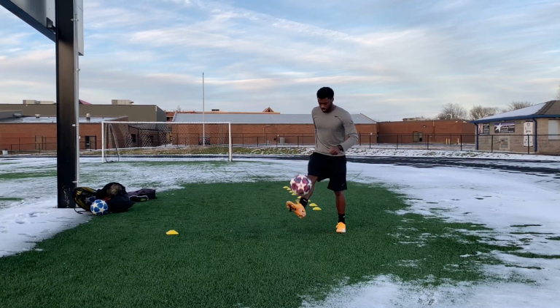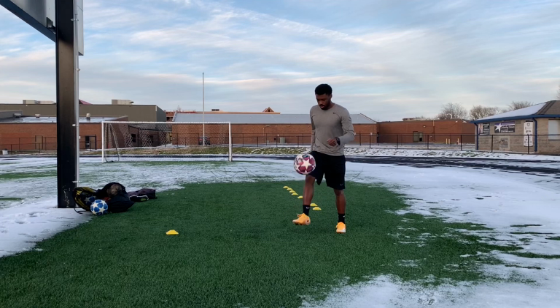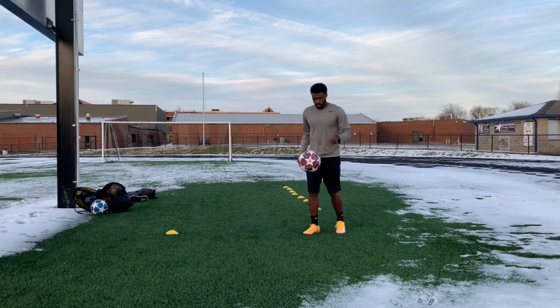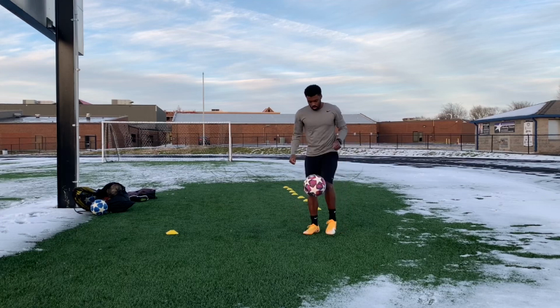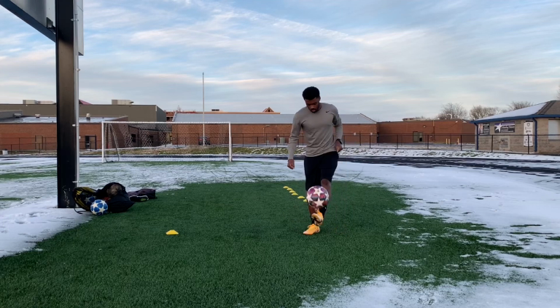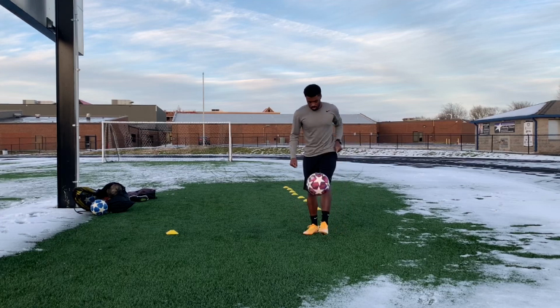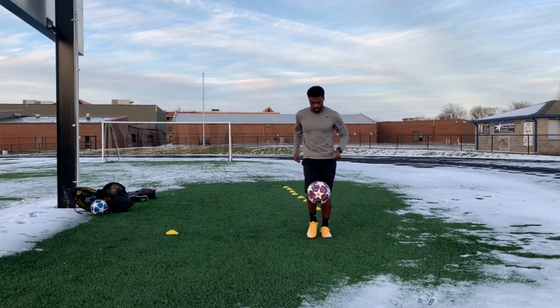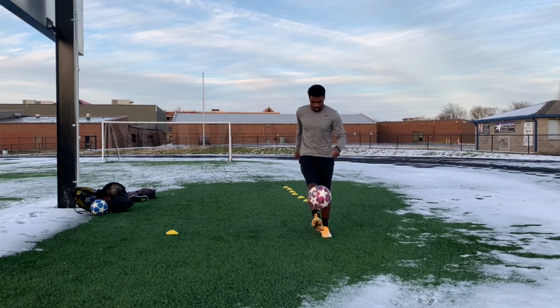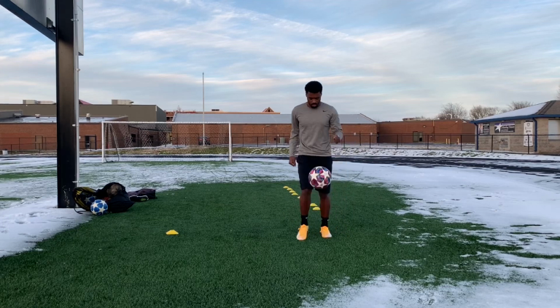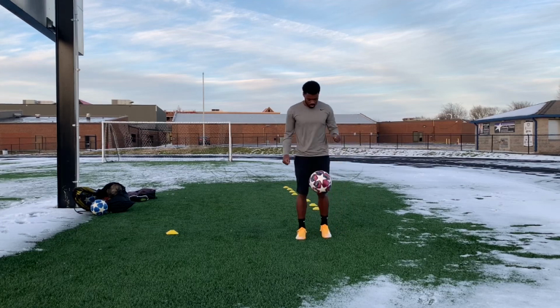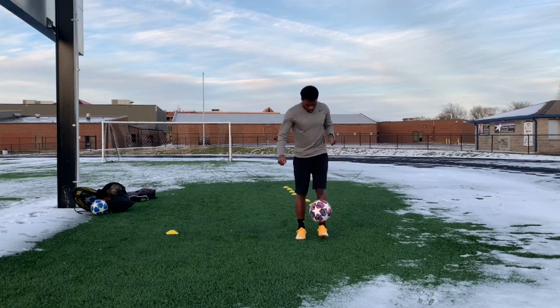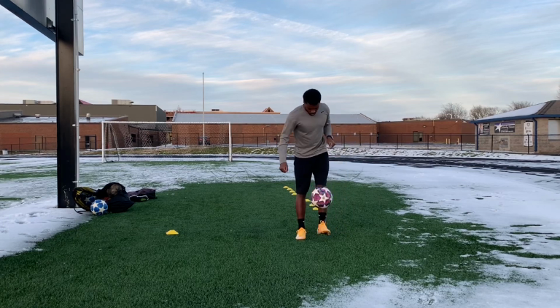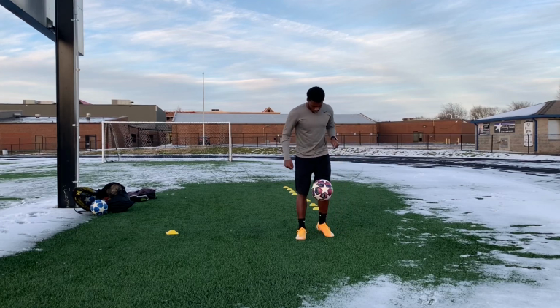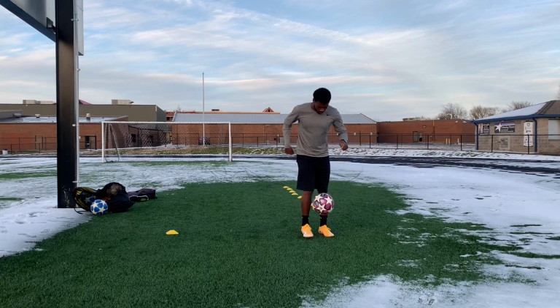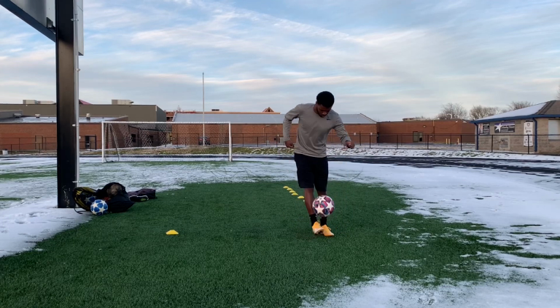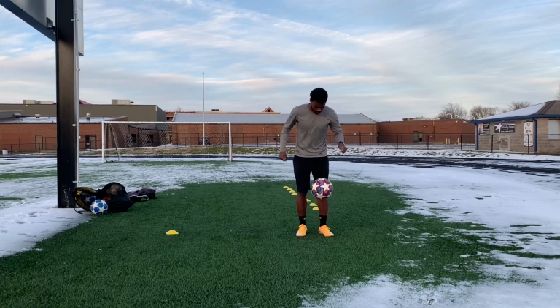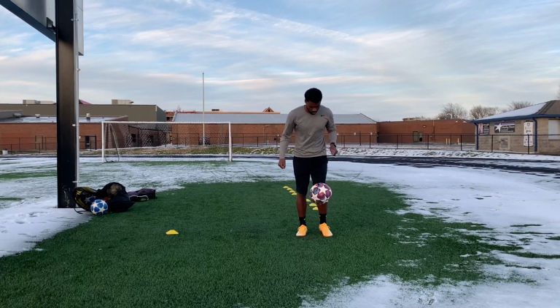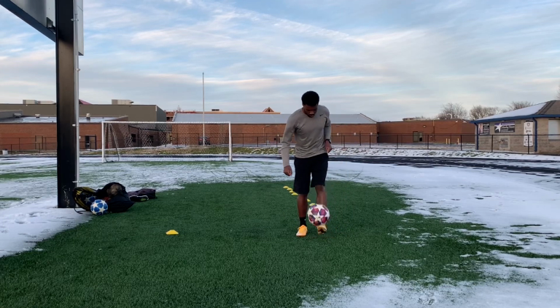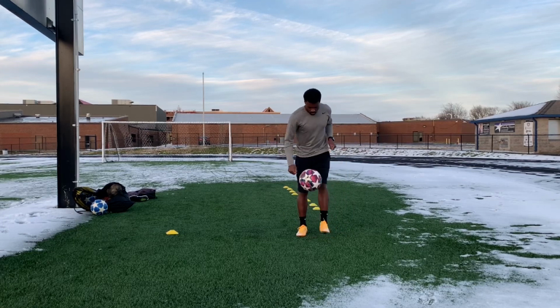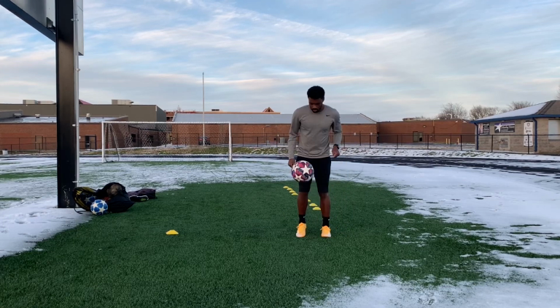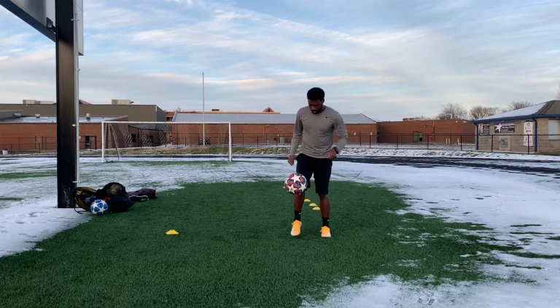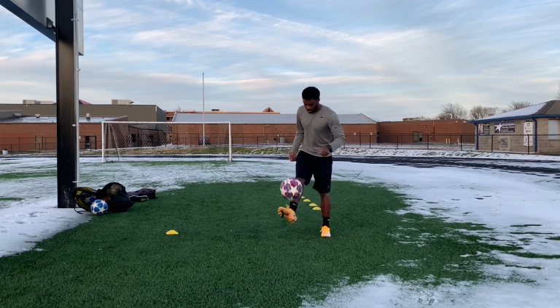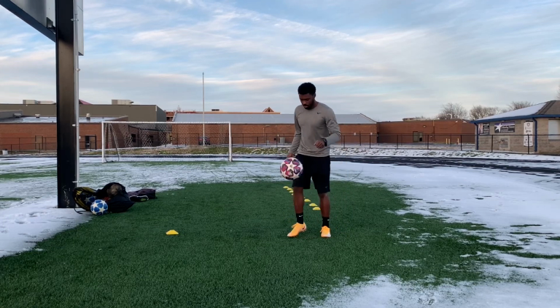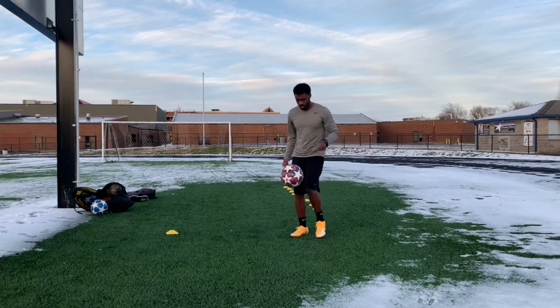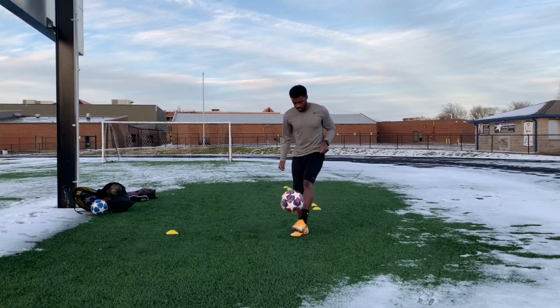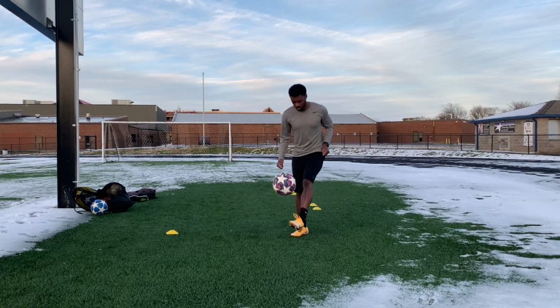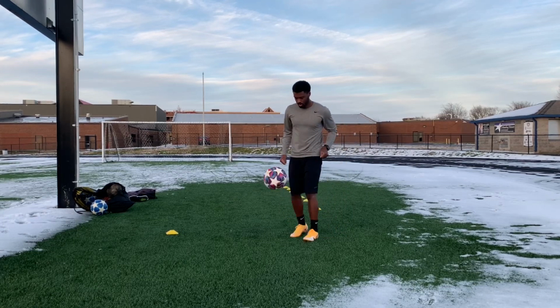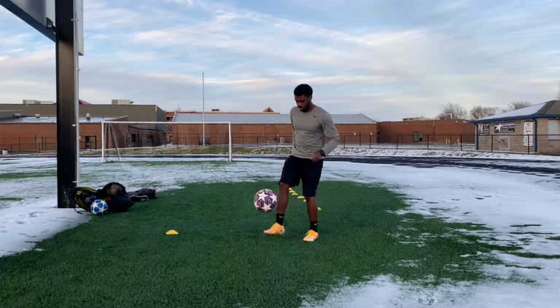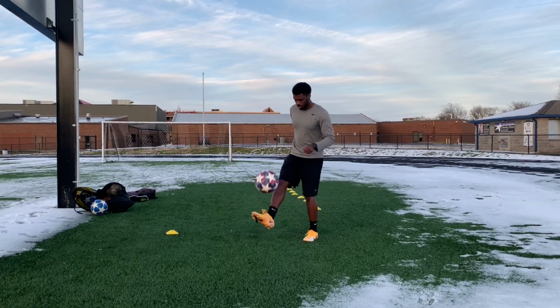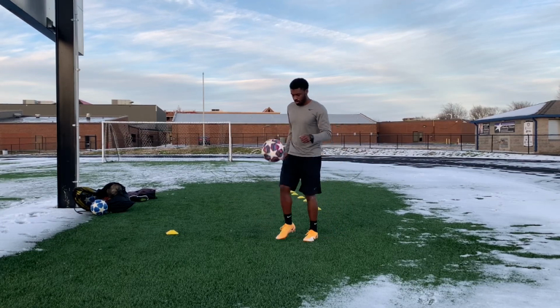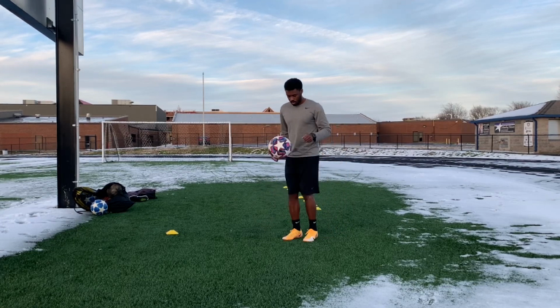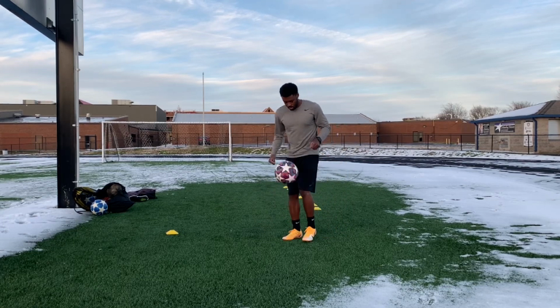I started to juggle — it's been a while — so I juggled for a little bit. I just juggled to 100 just to keep familiar with the ball.